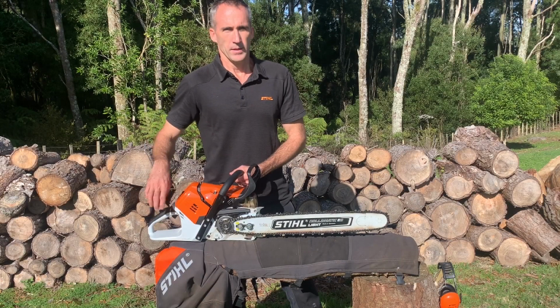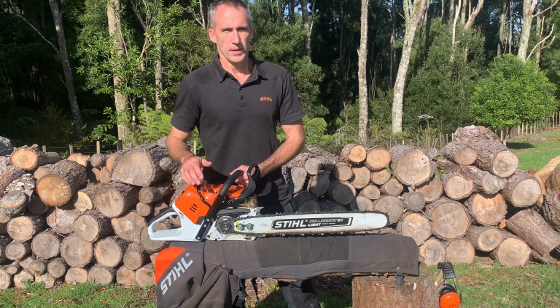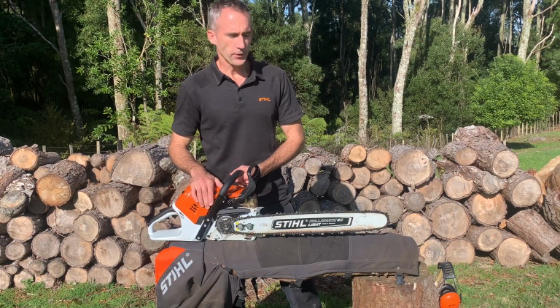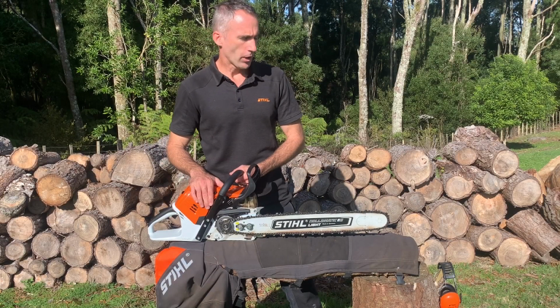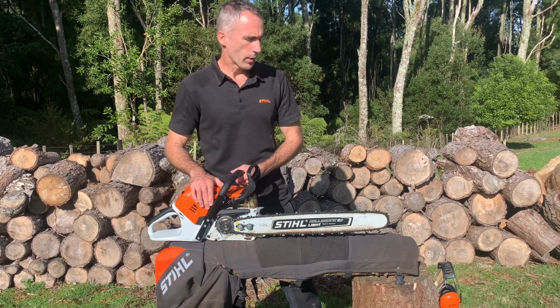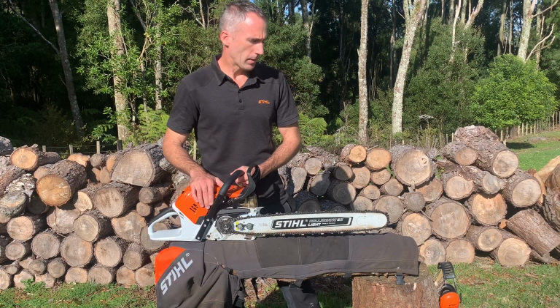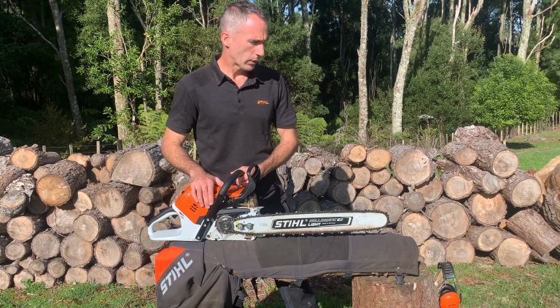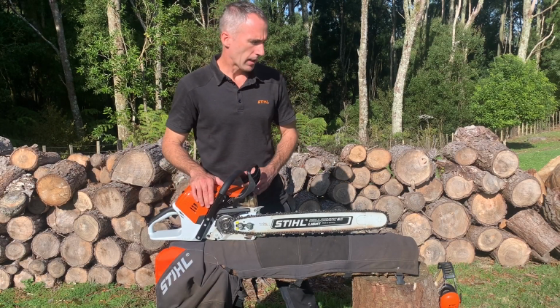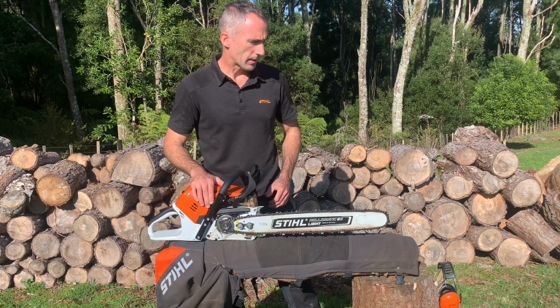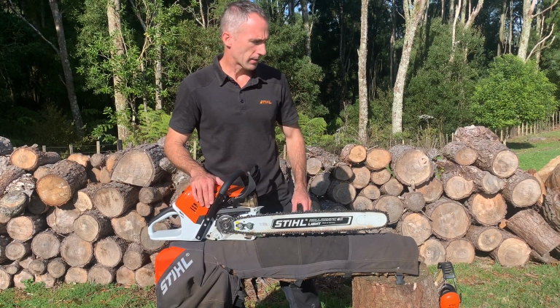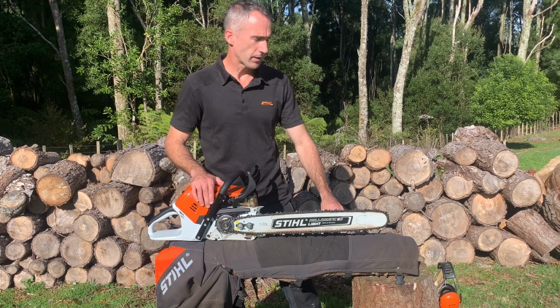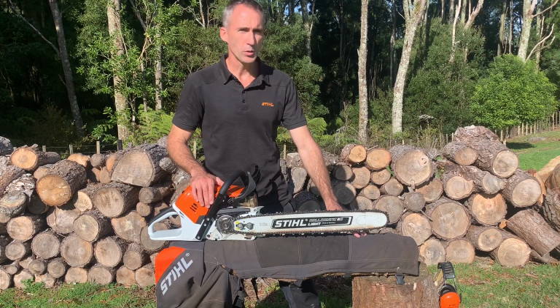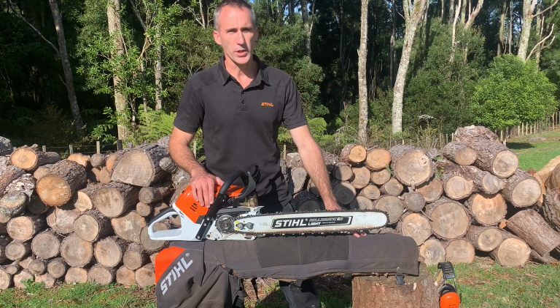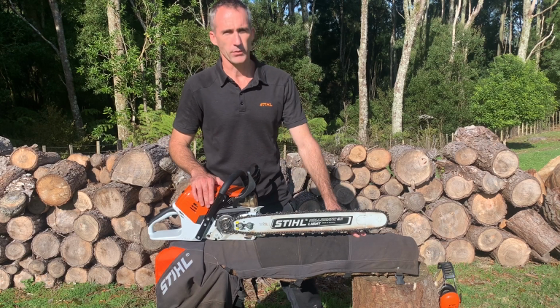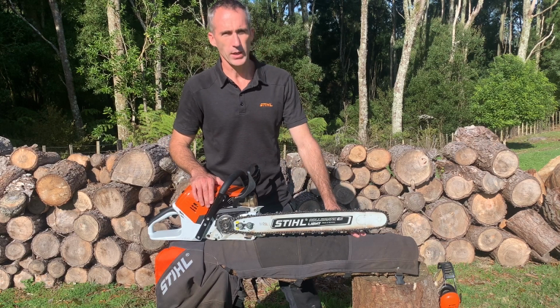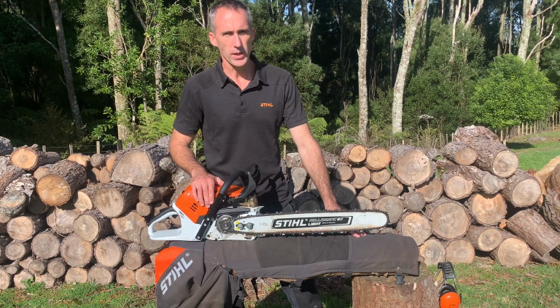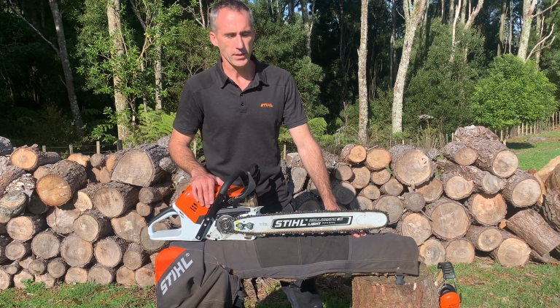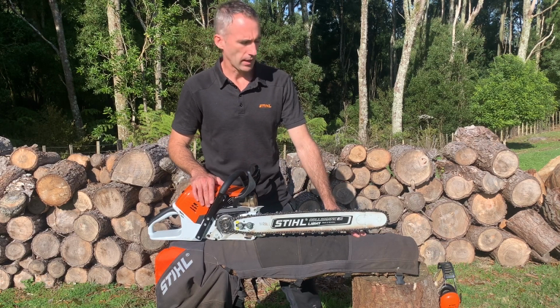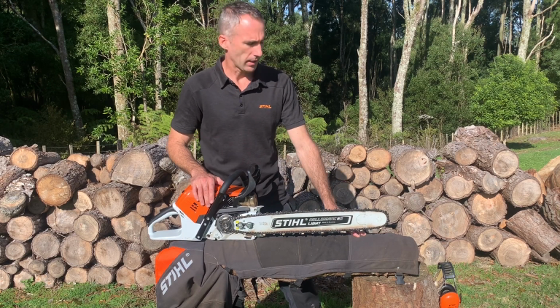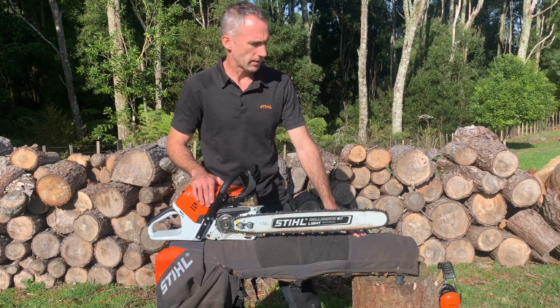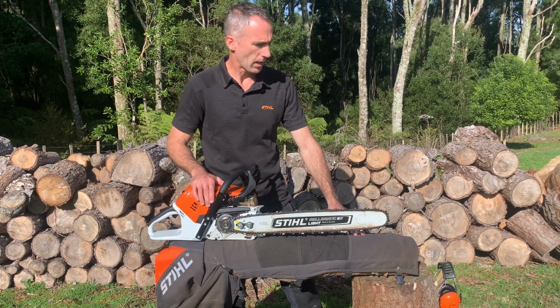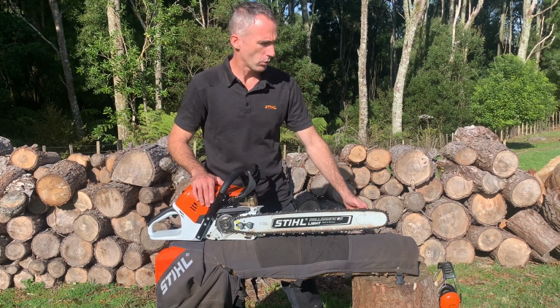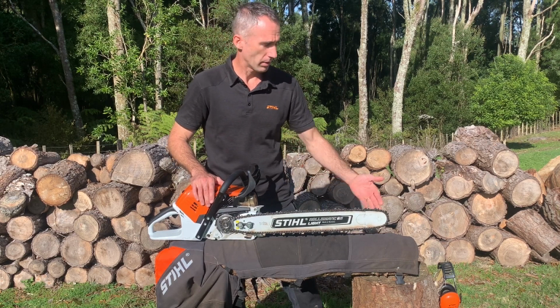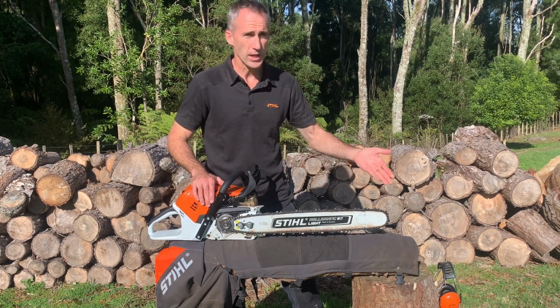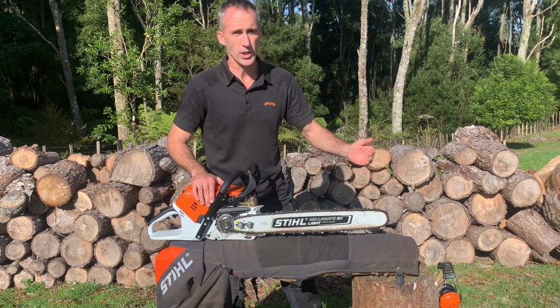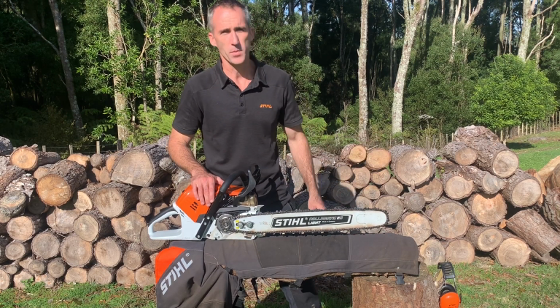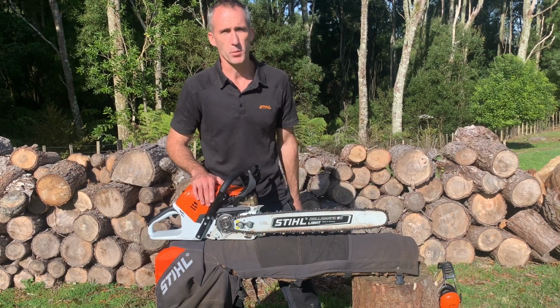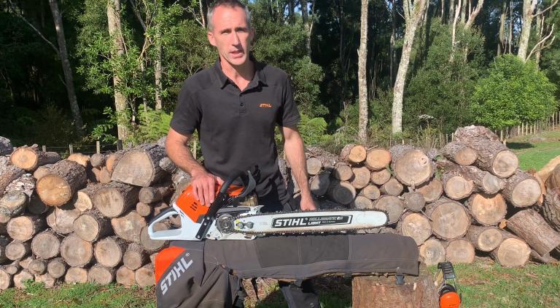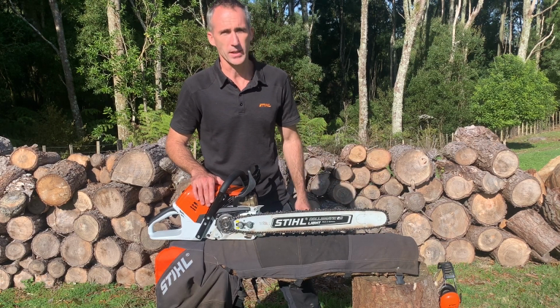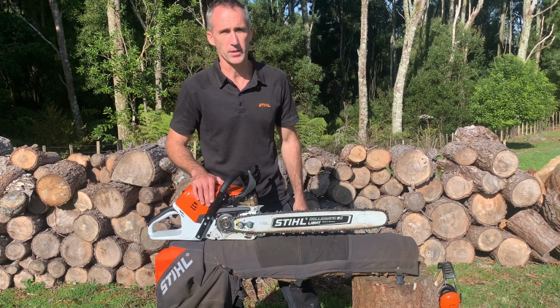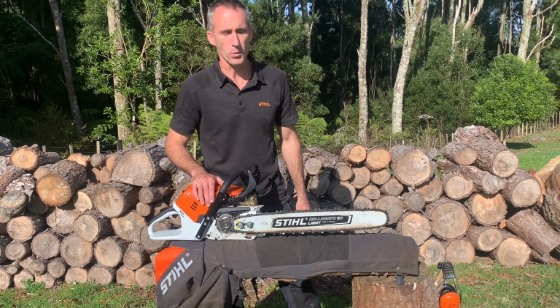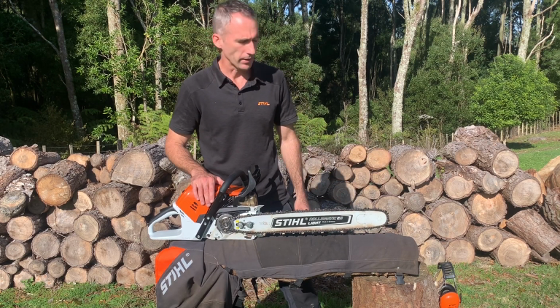In this video we're going to be looking at Stihl protective legwear and how it actually goes about protecting the operator.